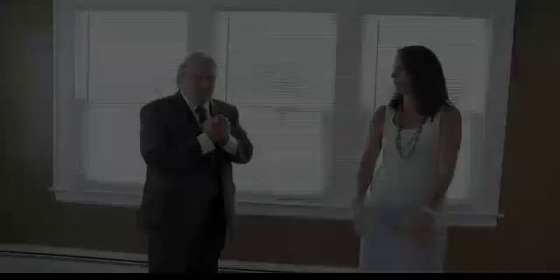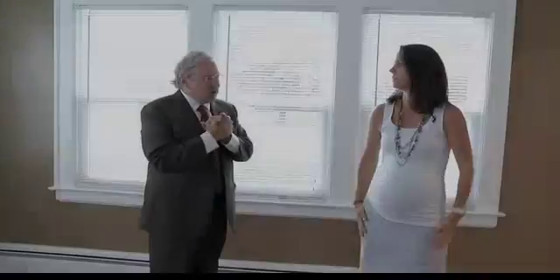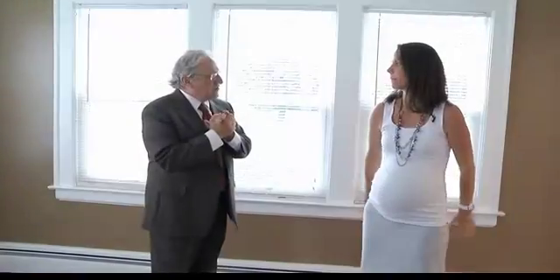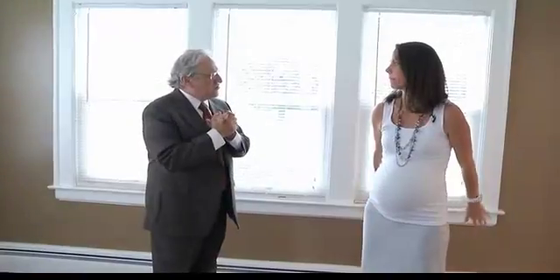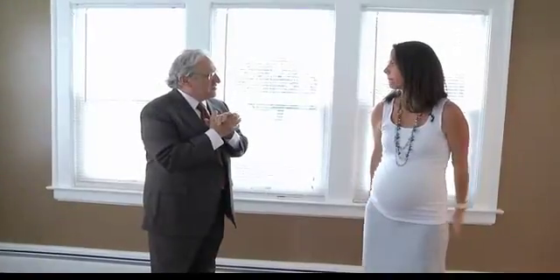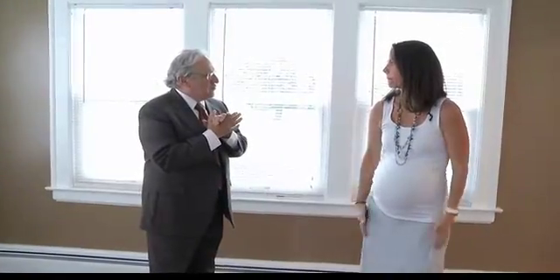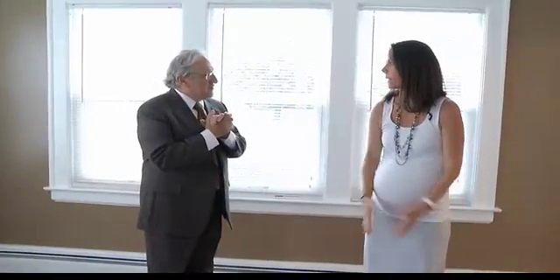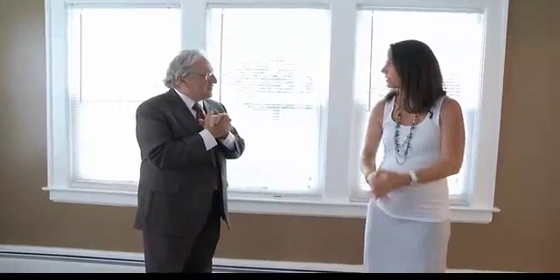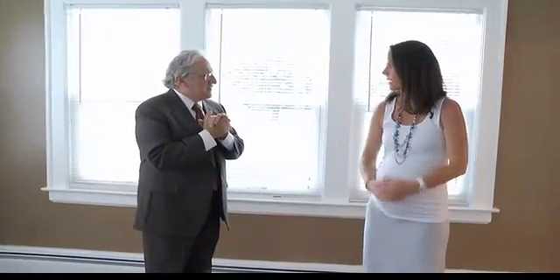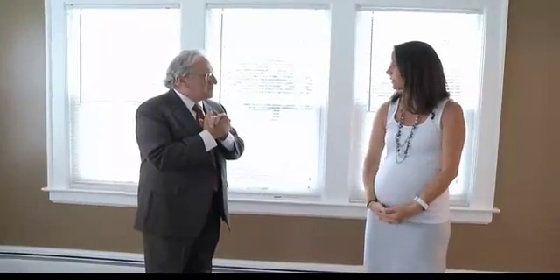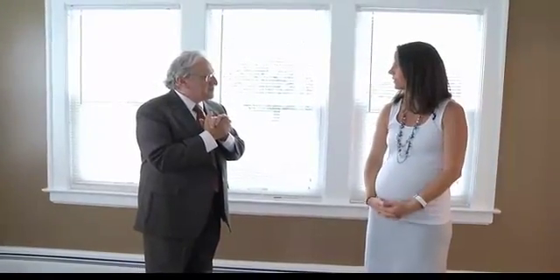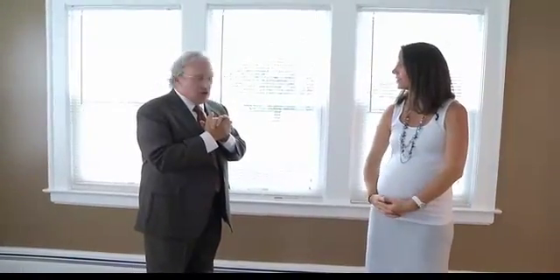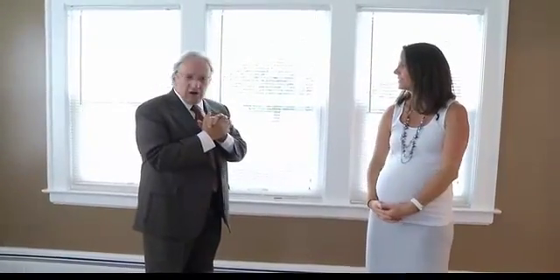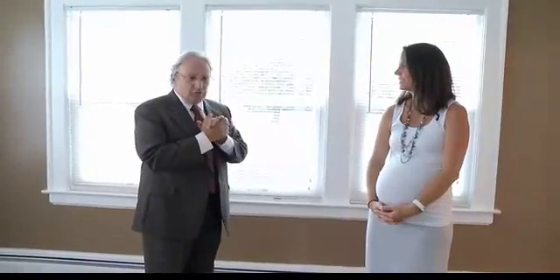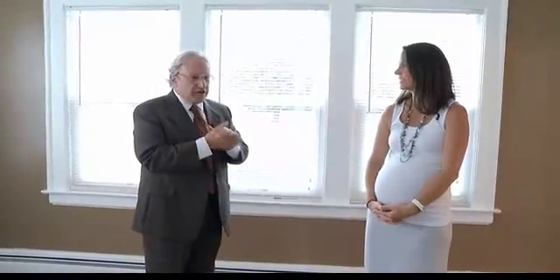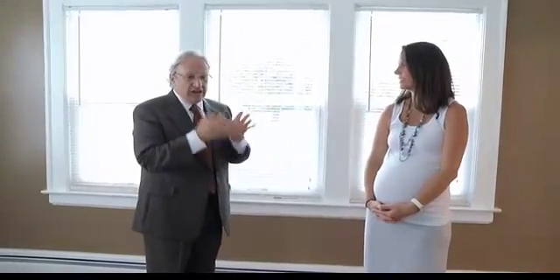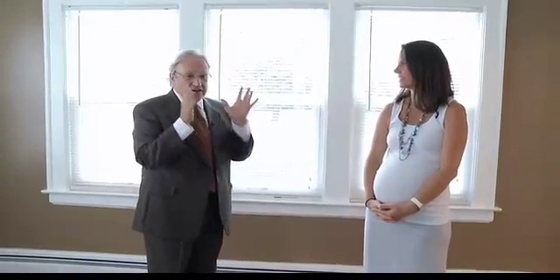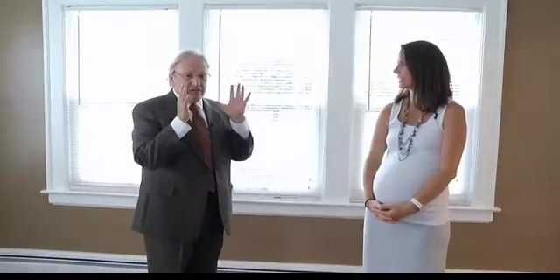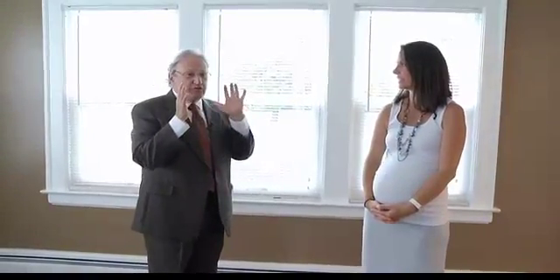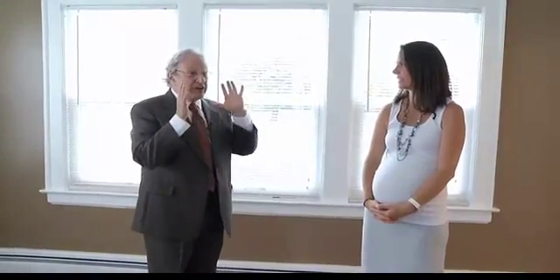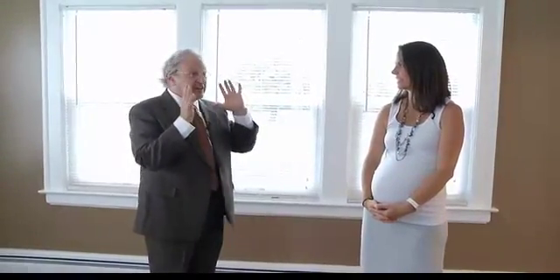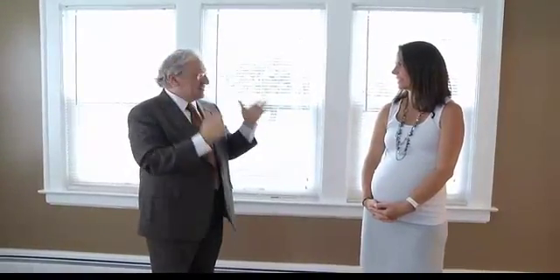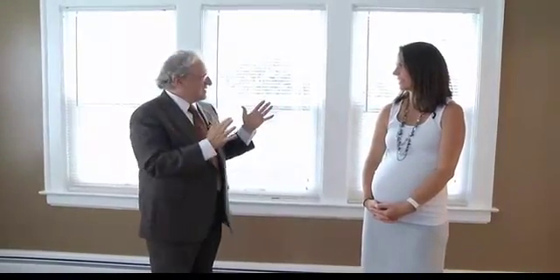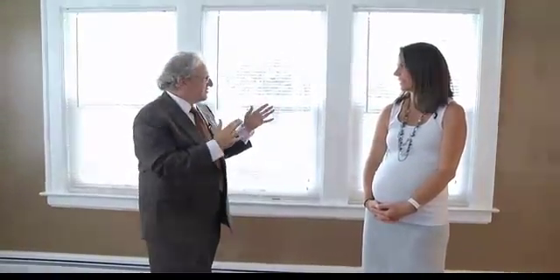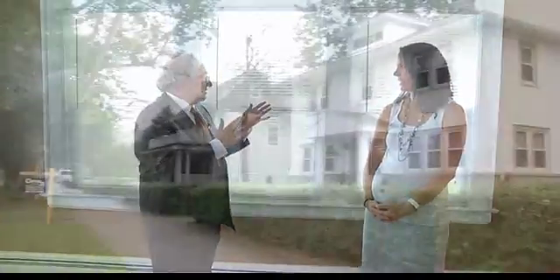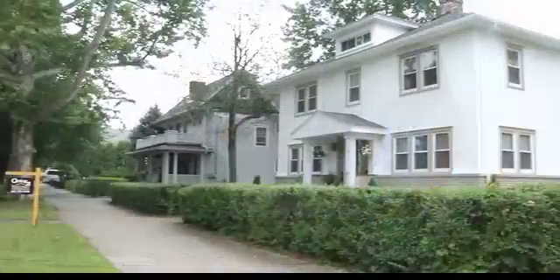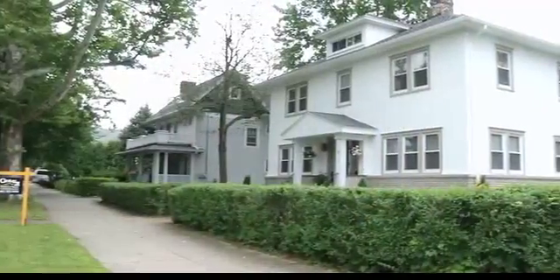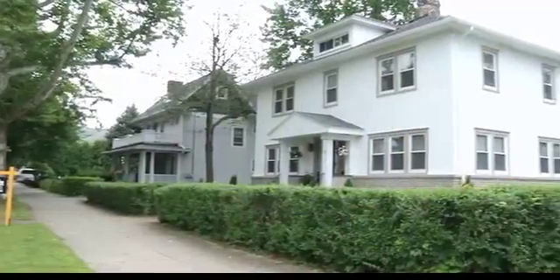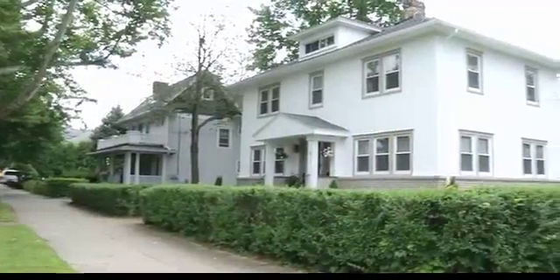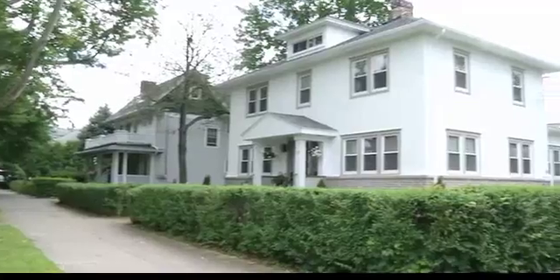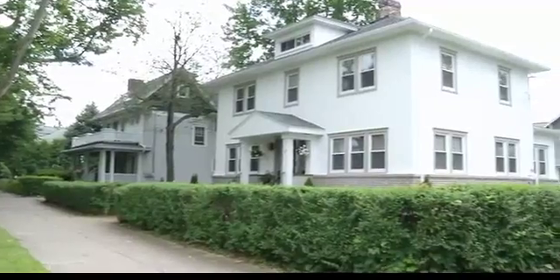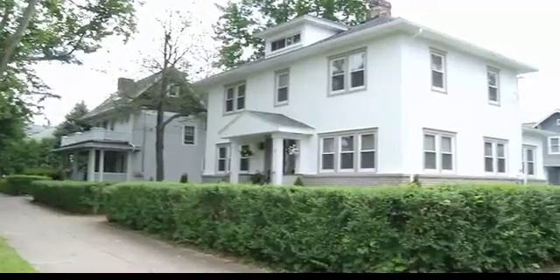Hey Jen, how are you? Good Tom, how are you? I'm great. I've always wanted to get in this house, the White House on the corner.